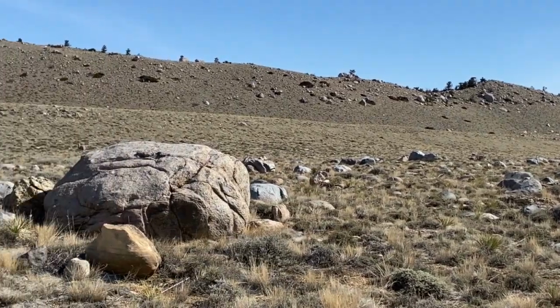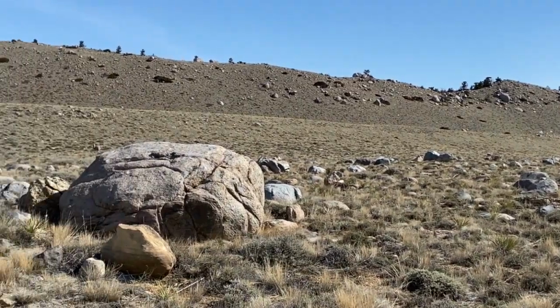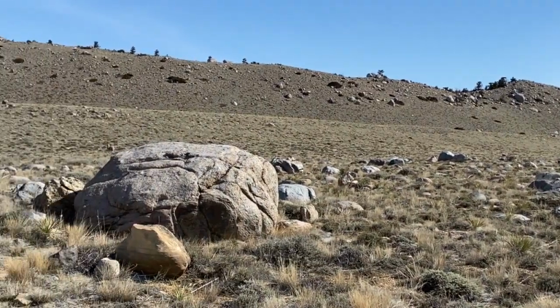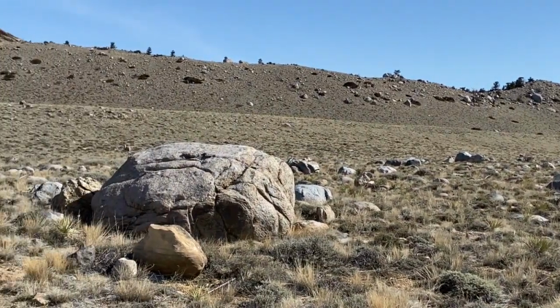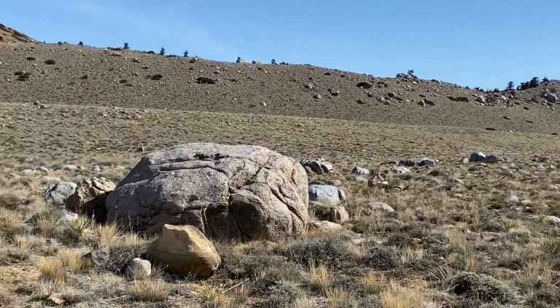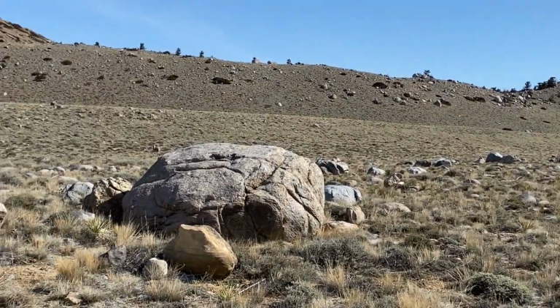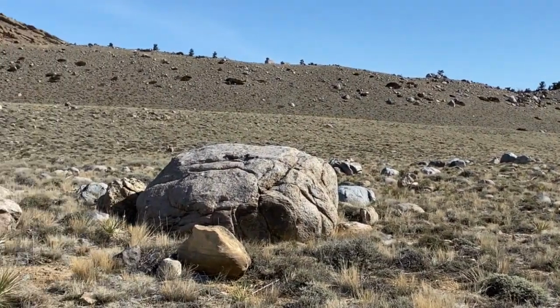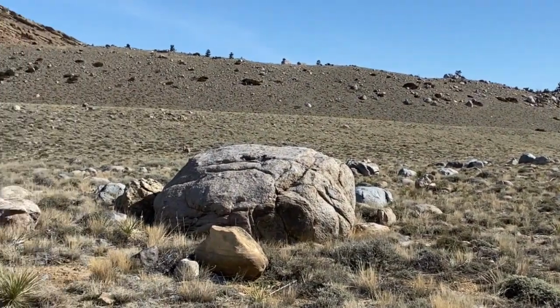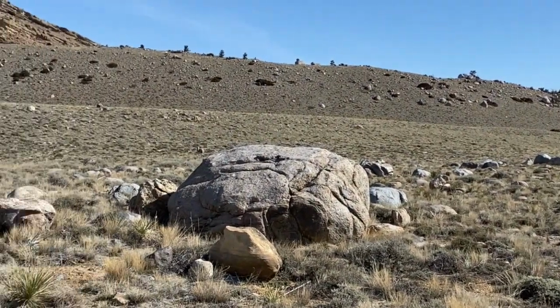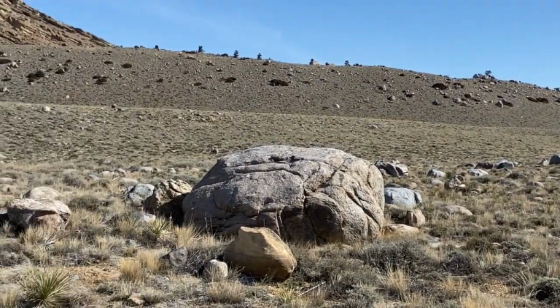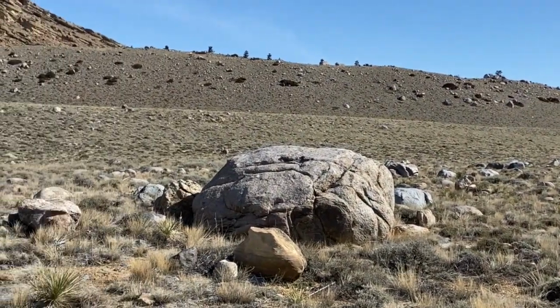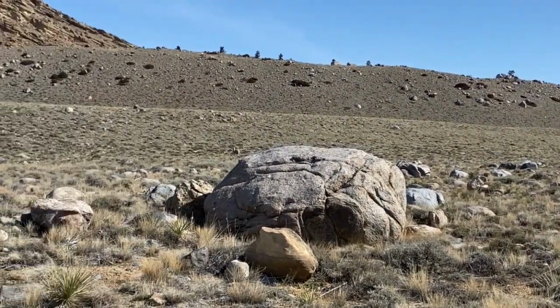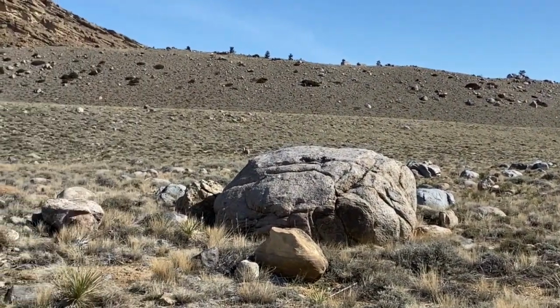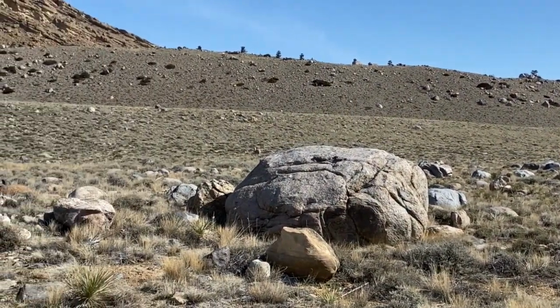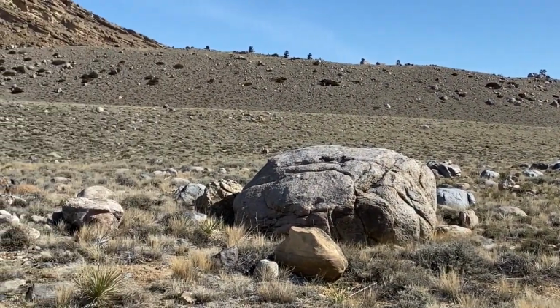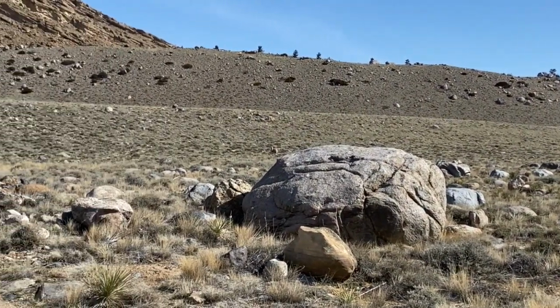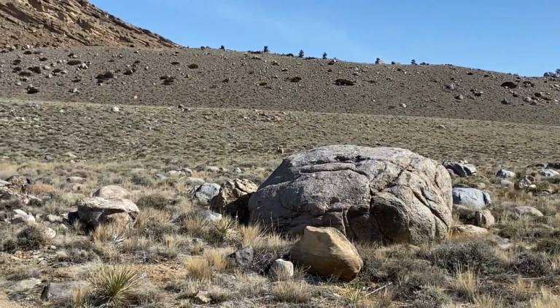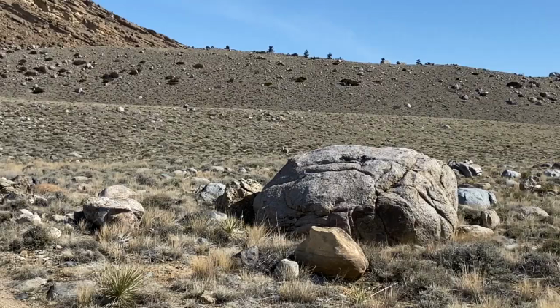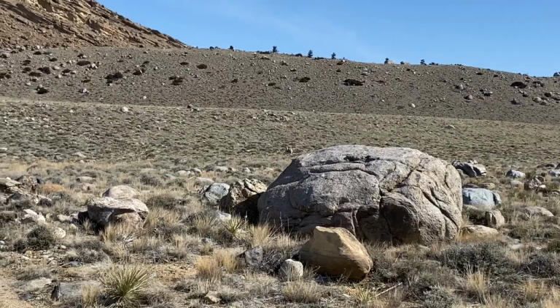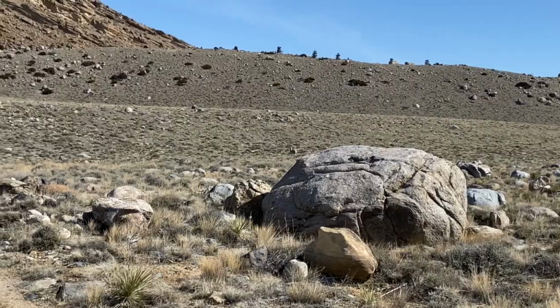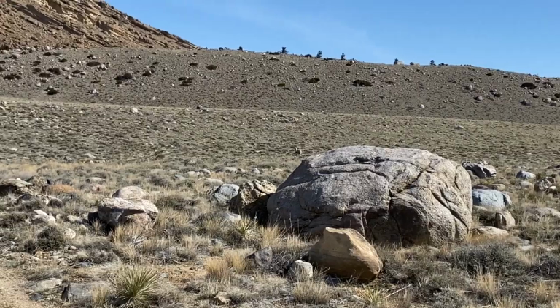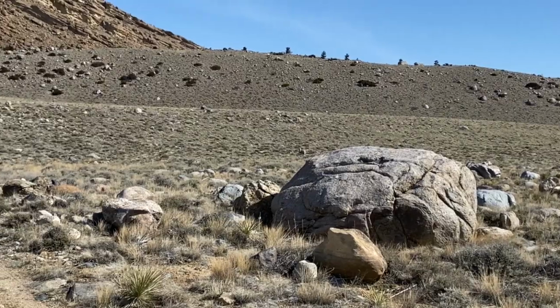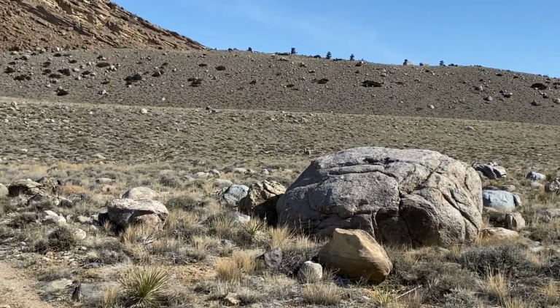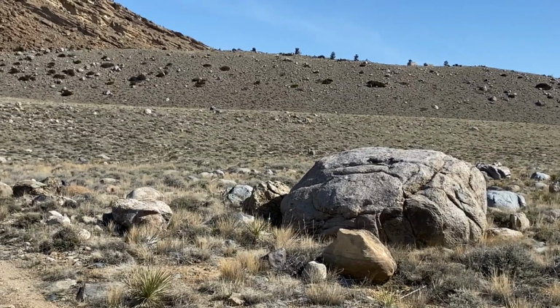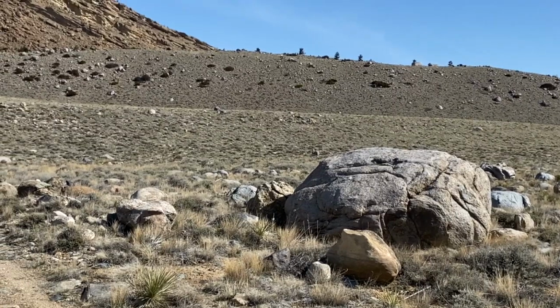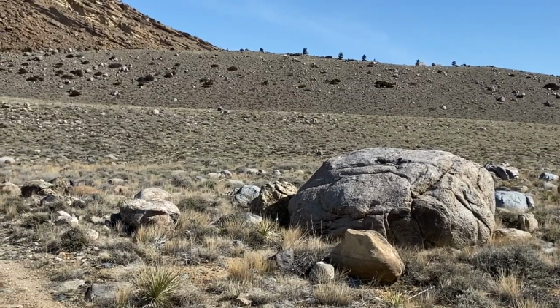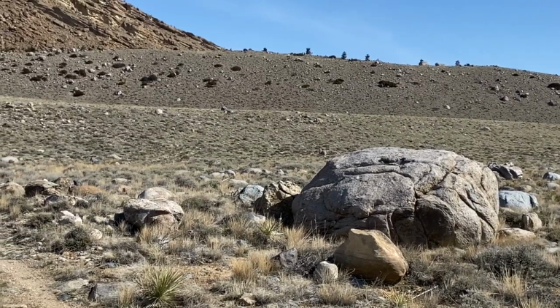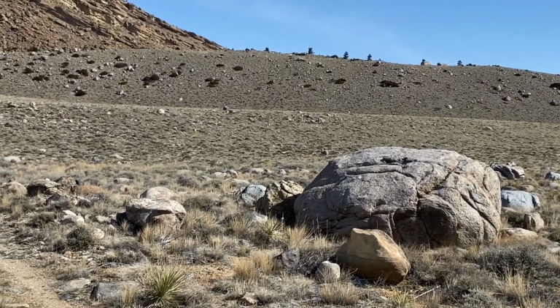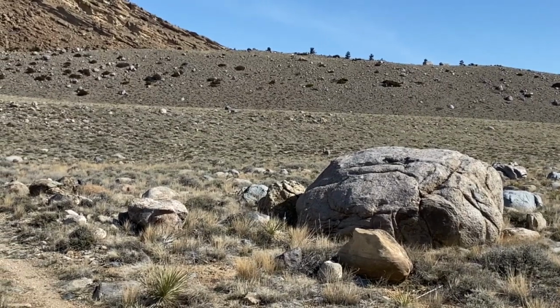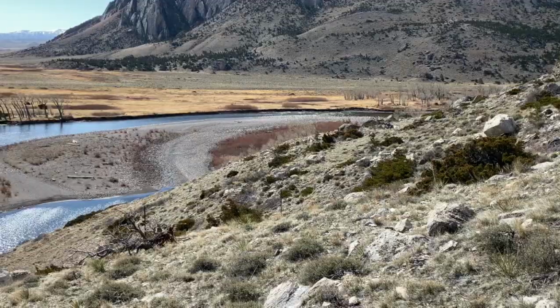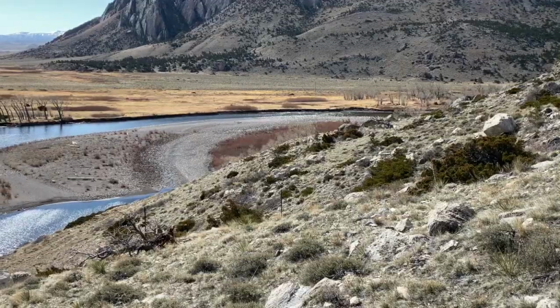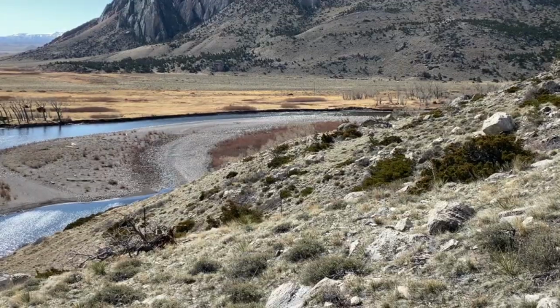Look at this big rock that's been pushed along. Now, that may be a glacial erratic — it was dropped earlier than the moraine.